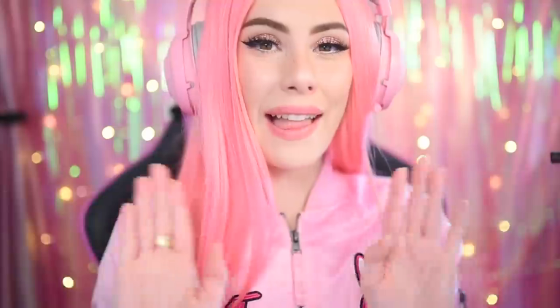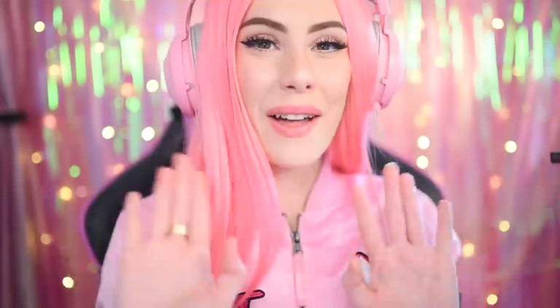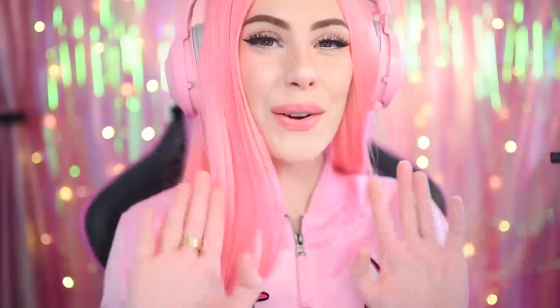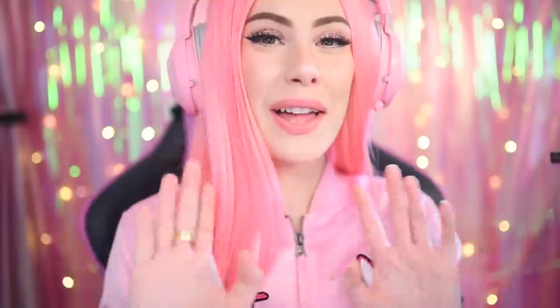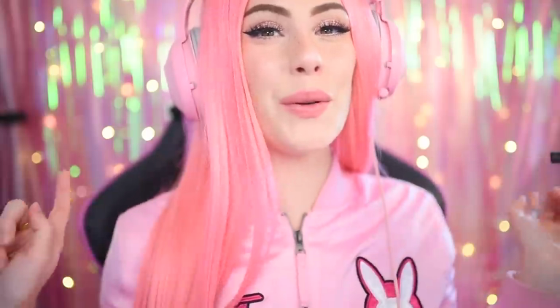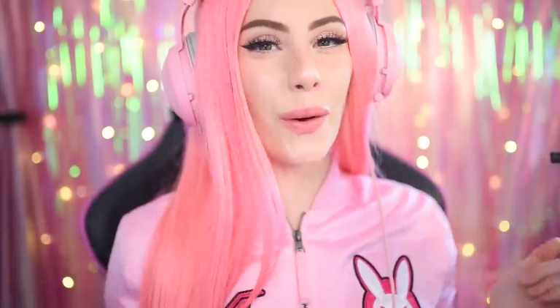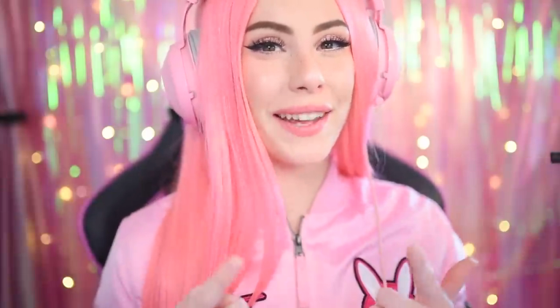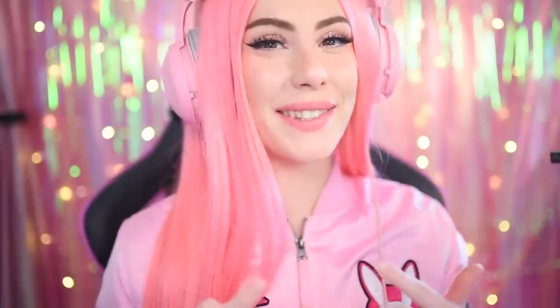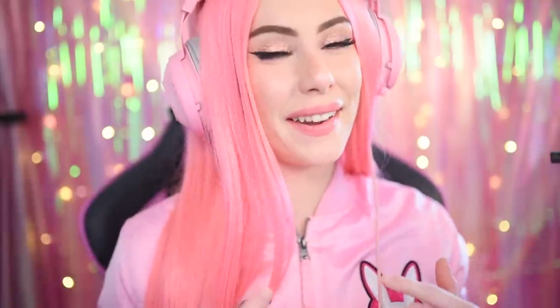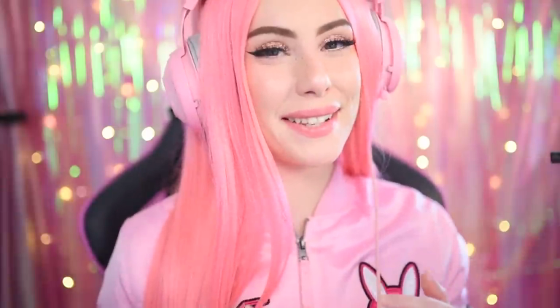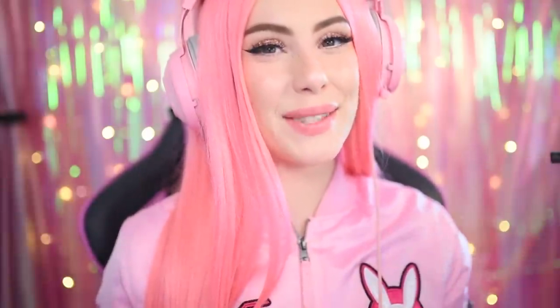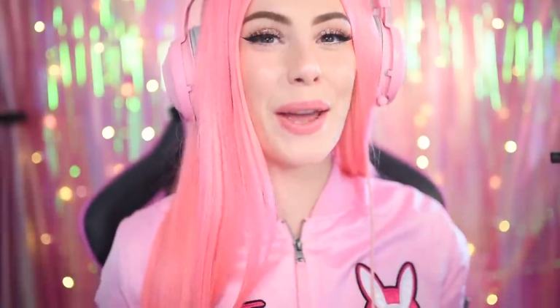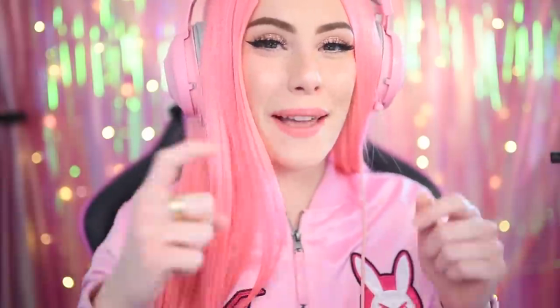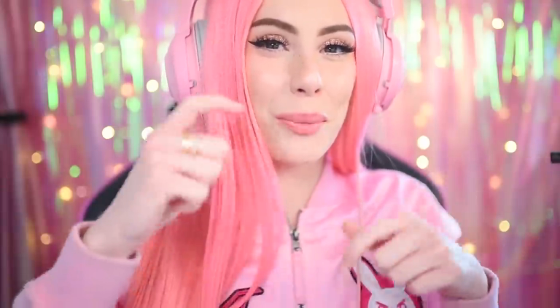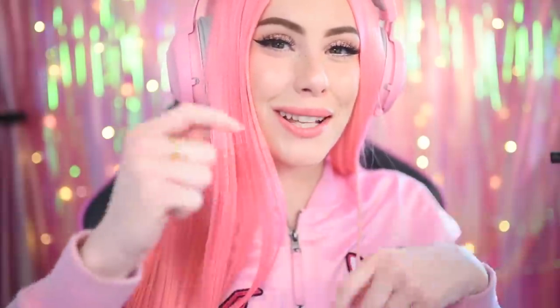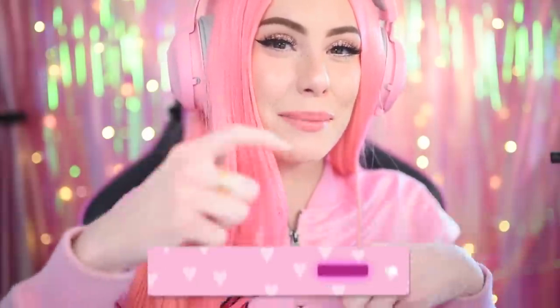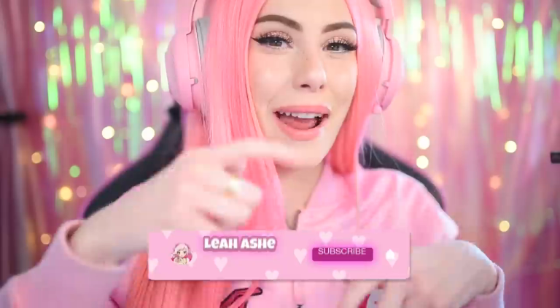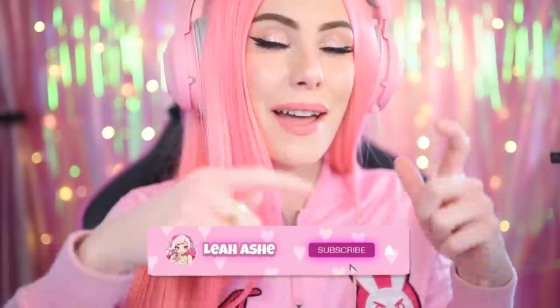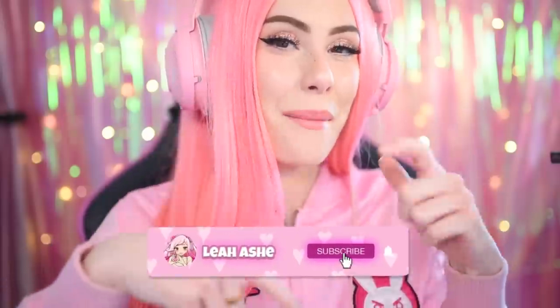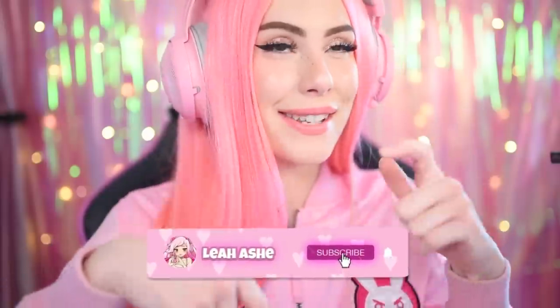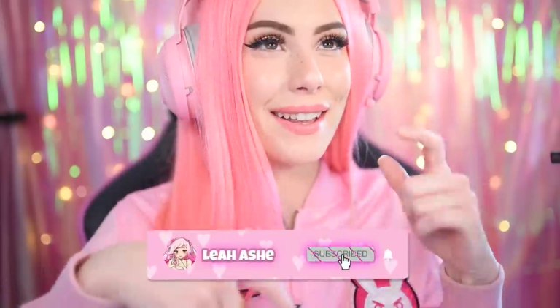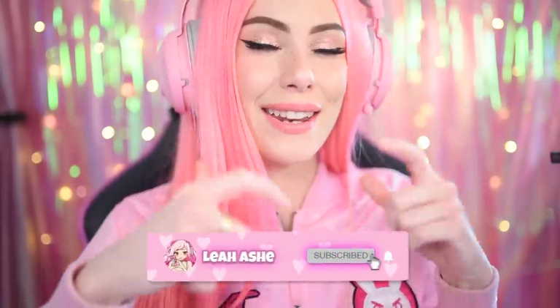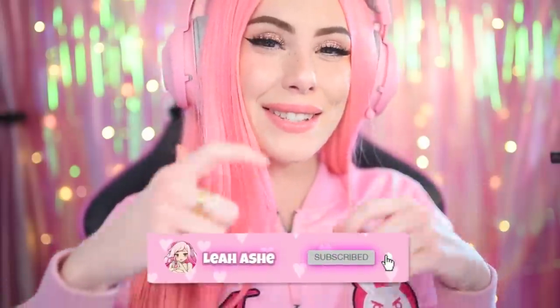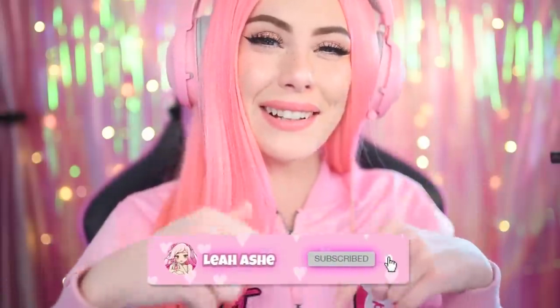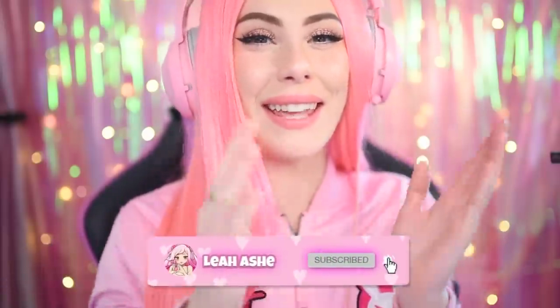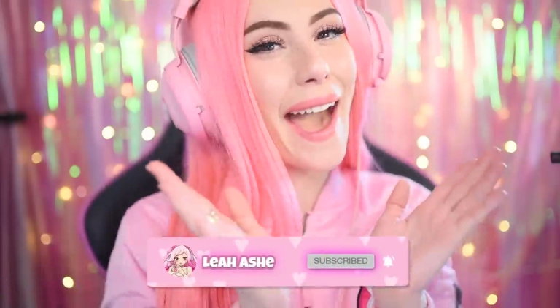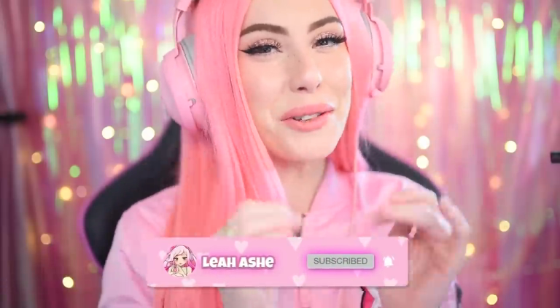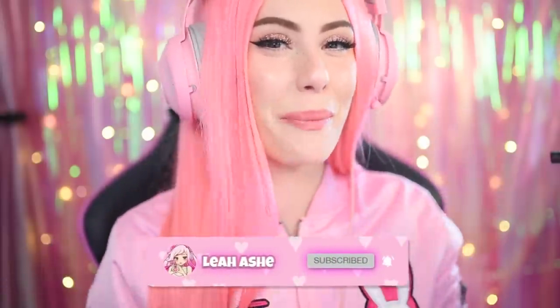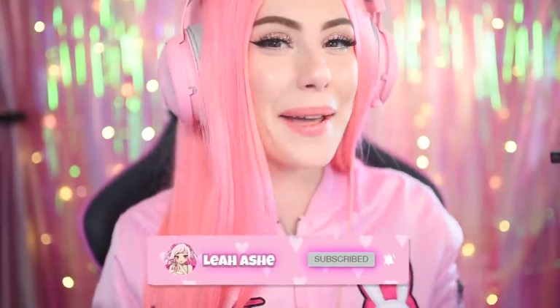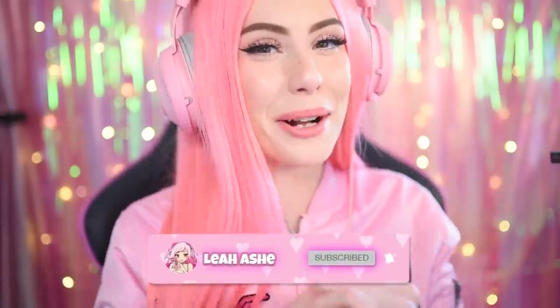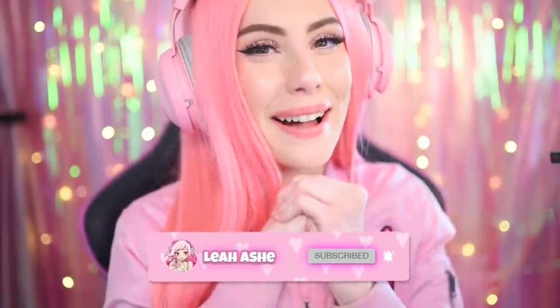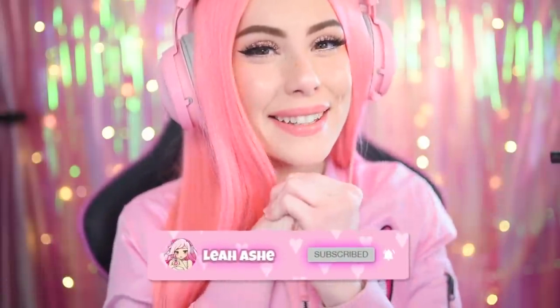Hello everyone! Before we get started in today's video, make sure to push that subscribe button on my channel and use star code LeahAsh when buying Robux.